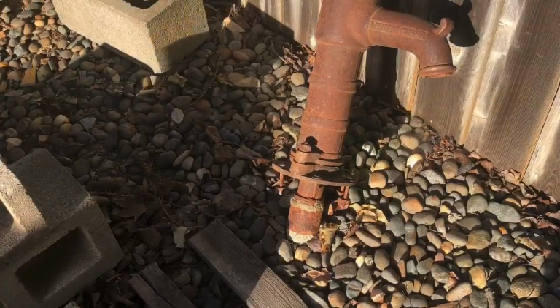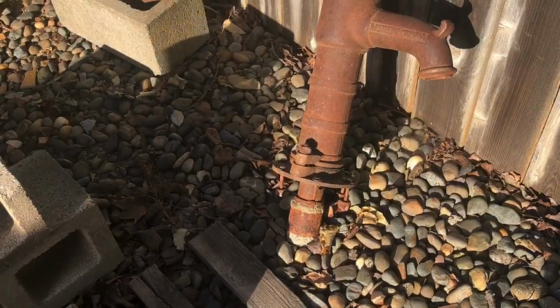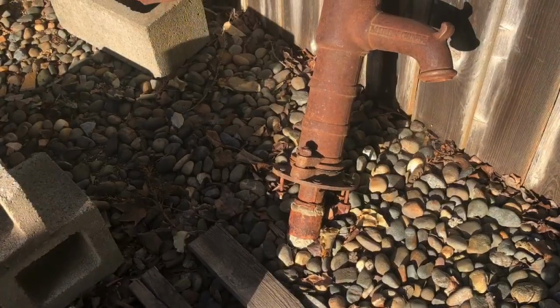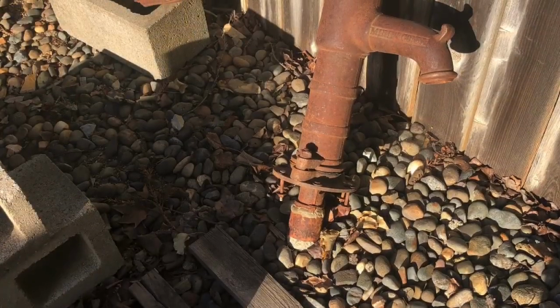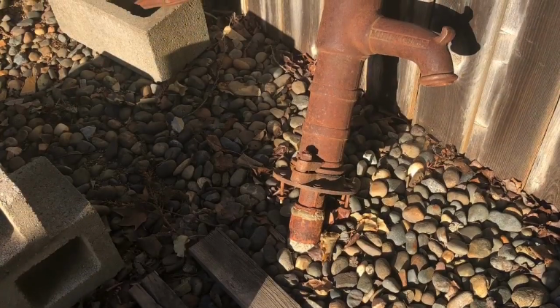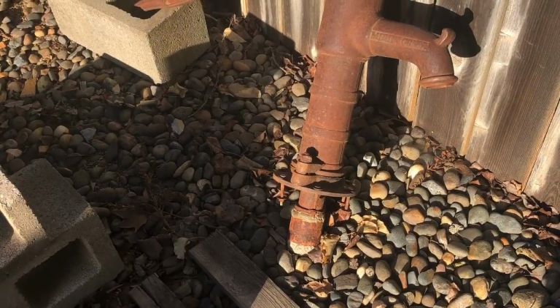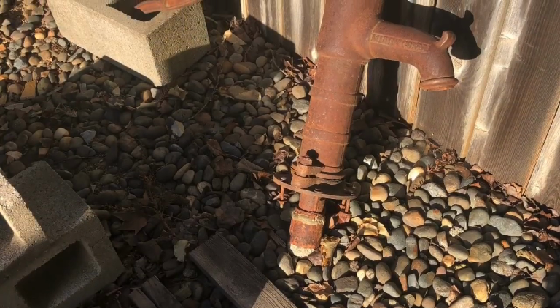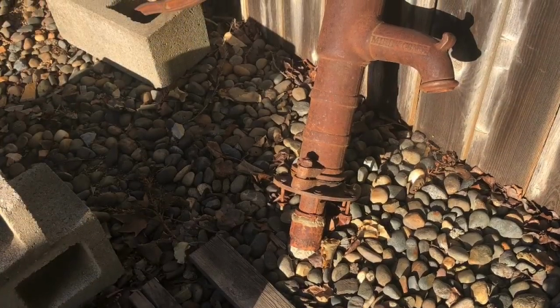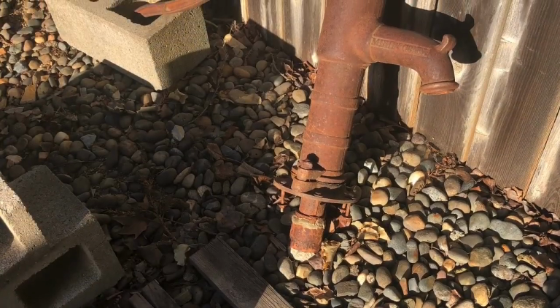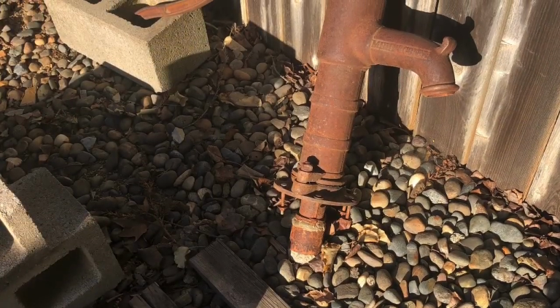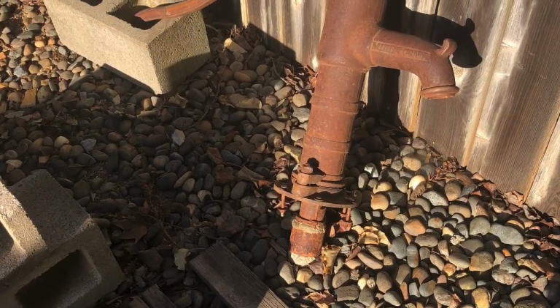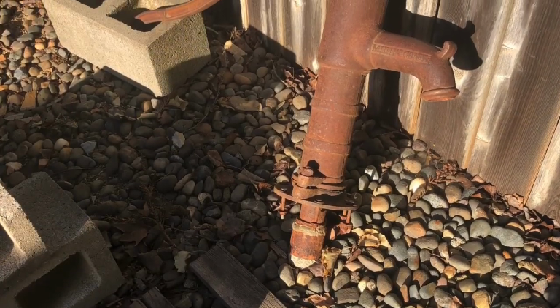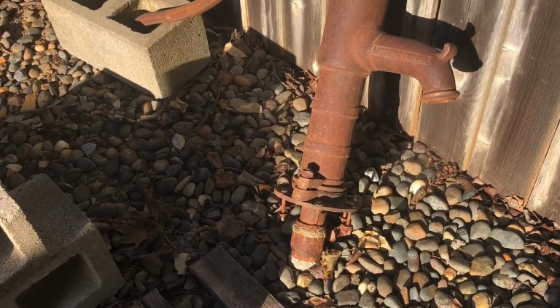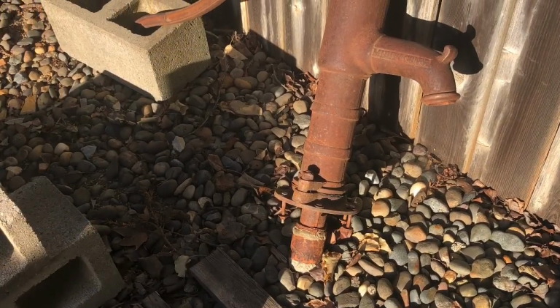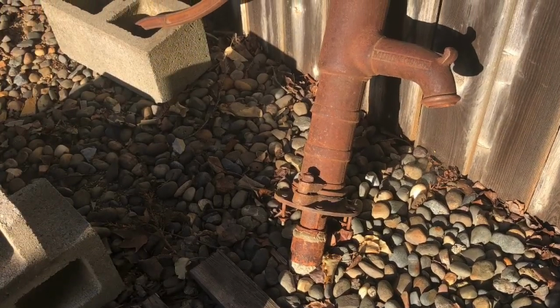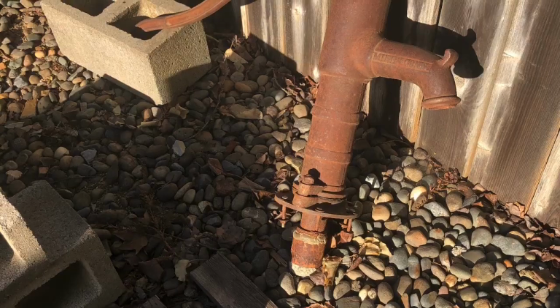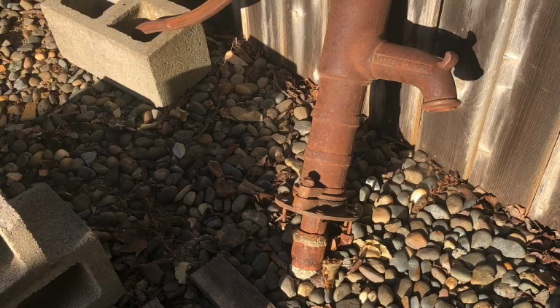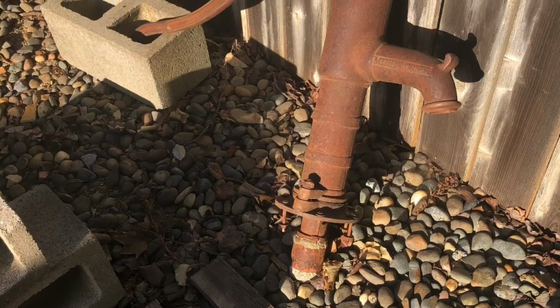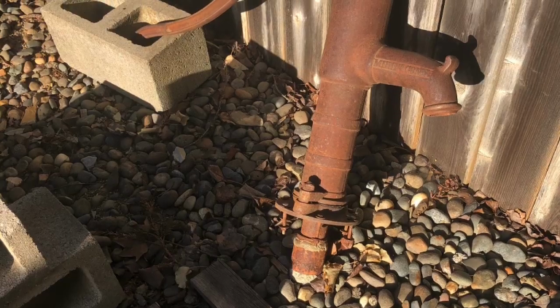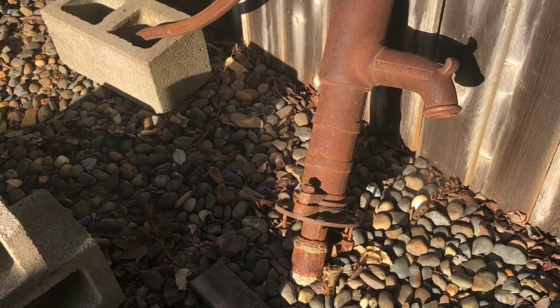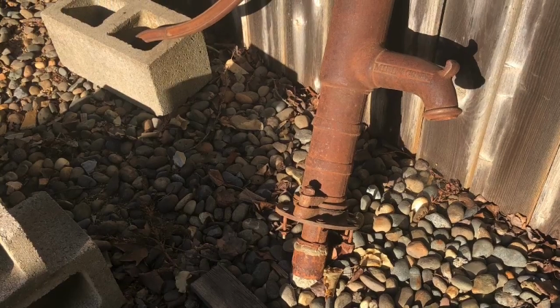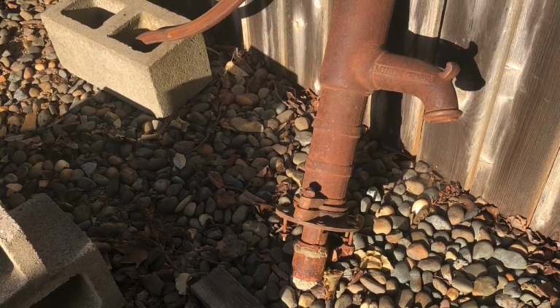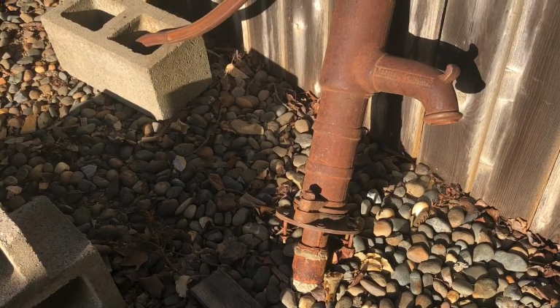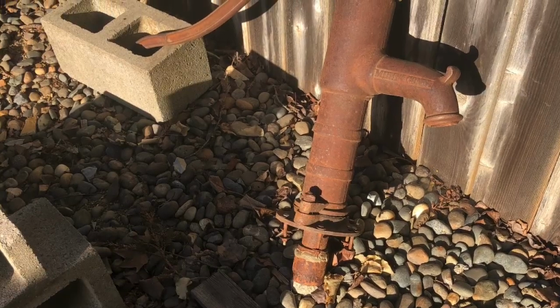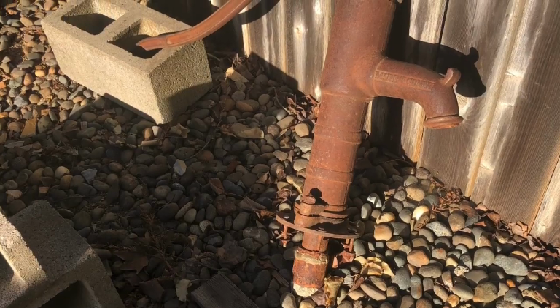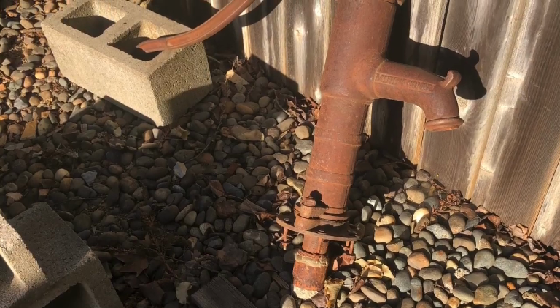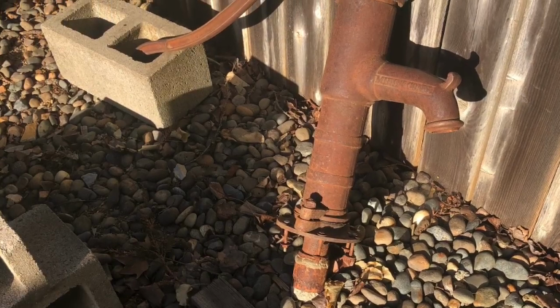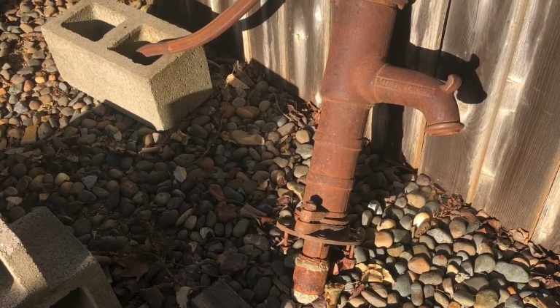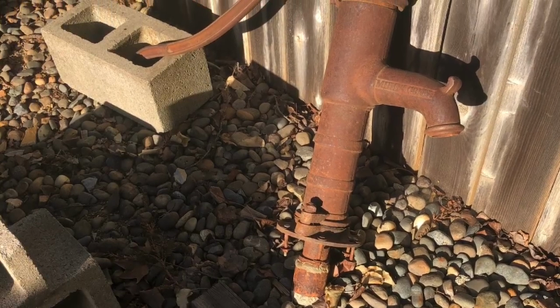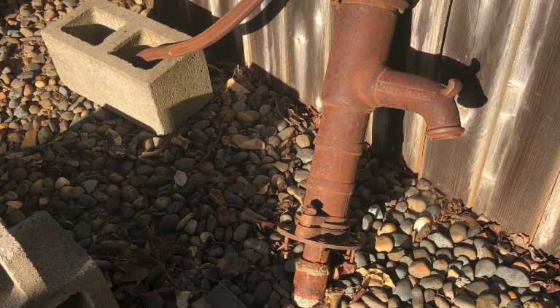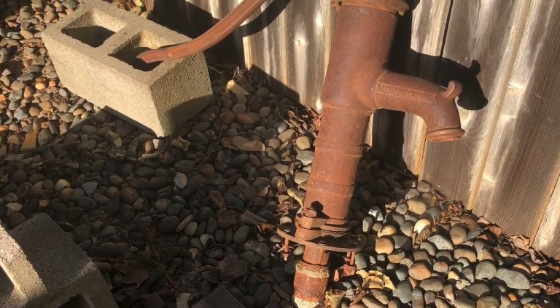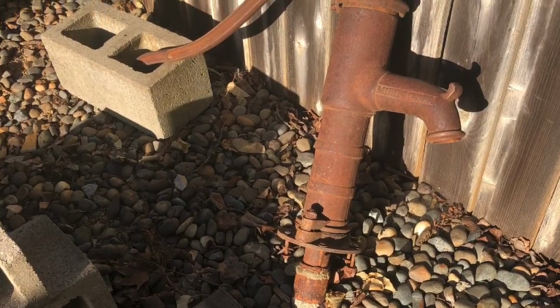Now this is an old family heirloom. It's a water pump and she wants to incorporate it as part of the design of the project.